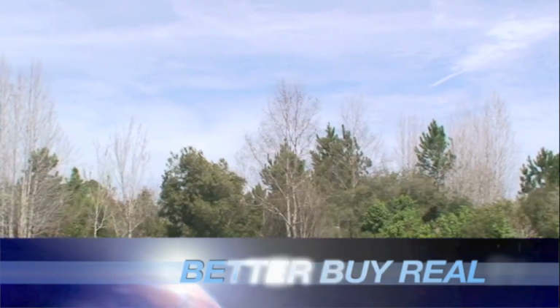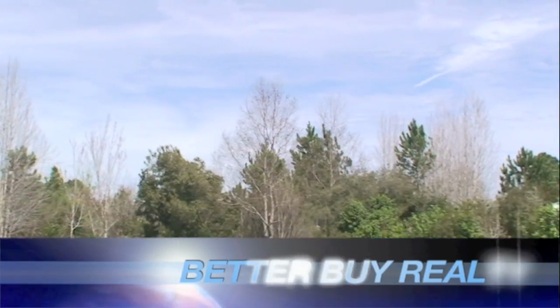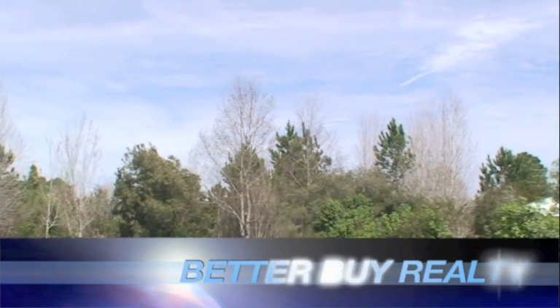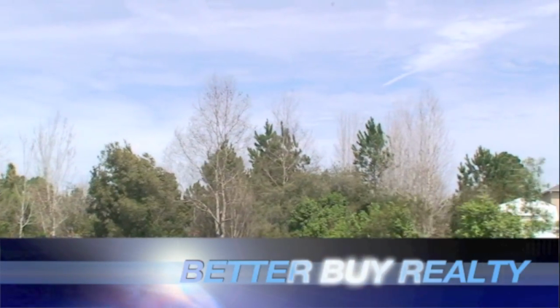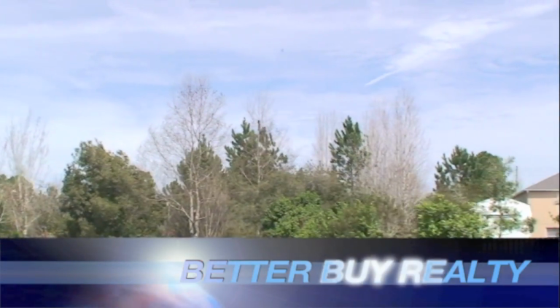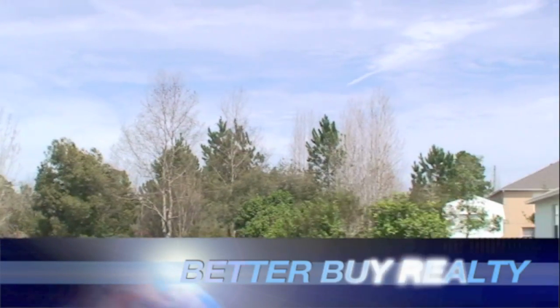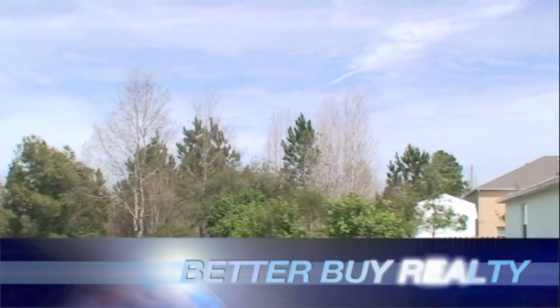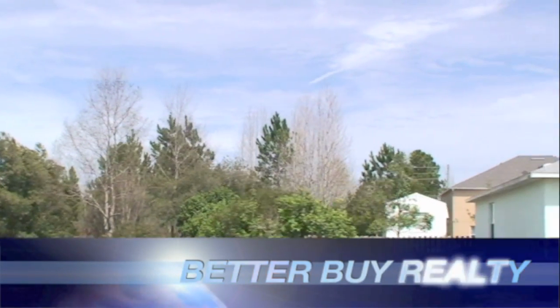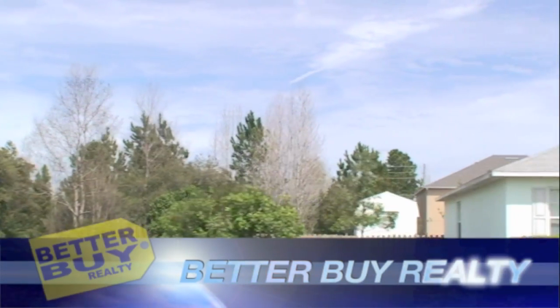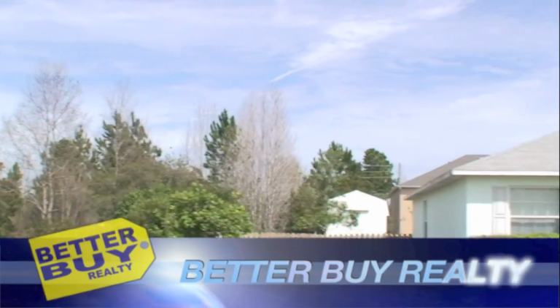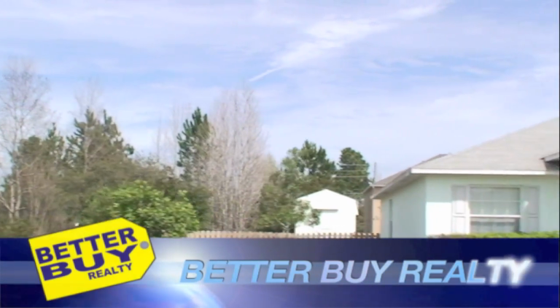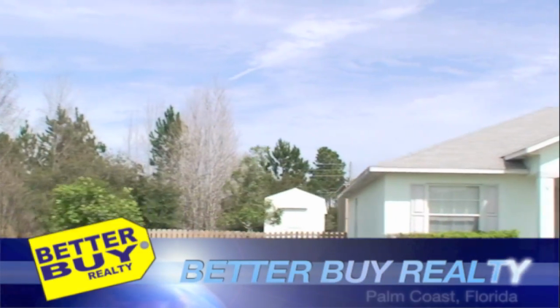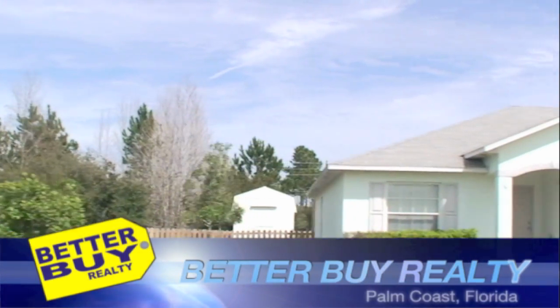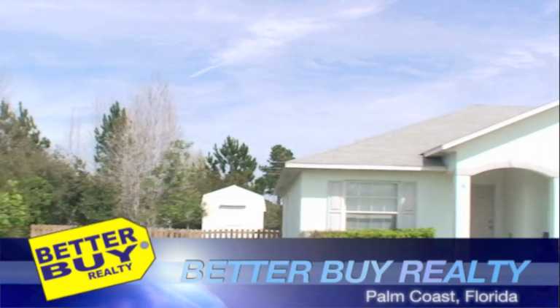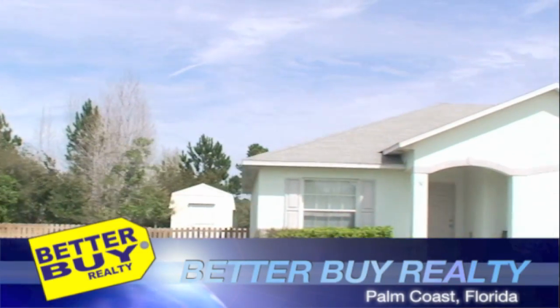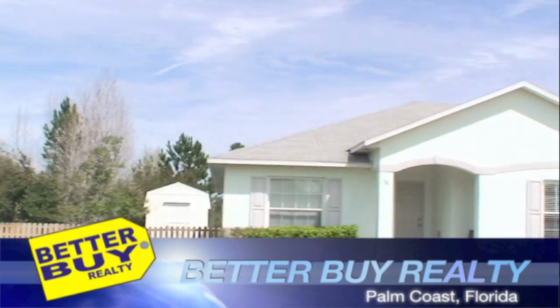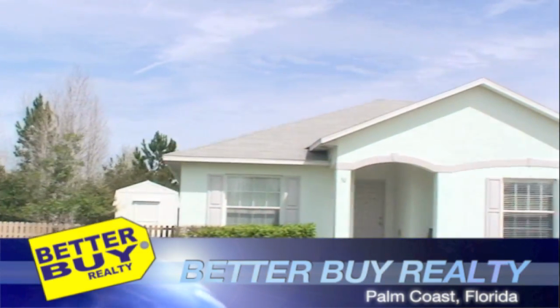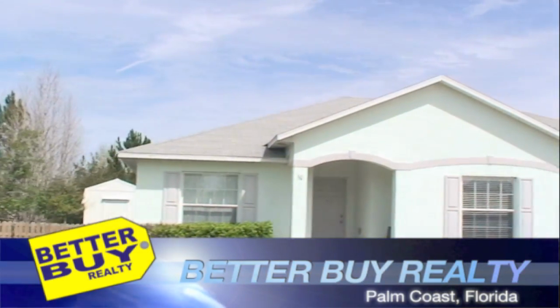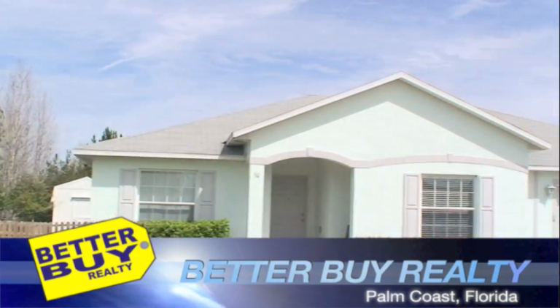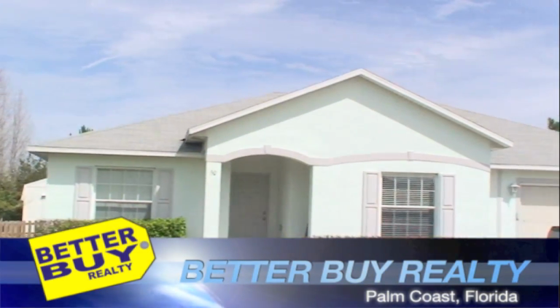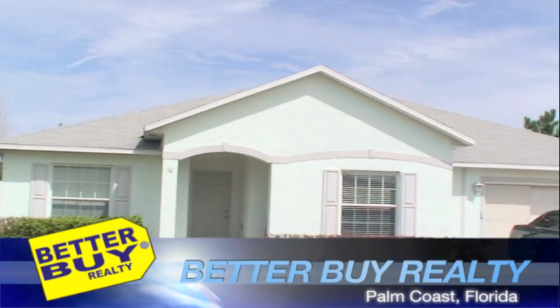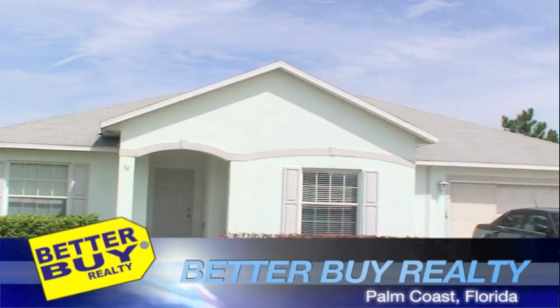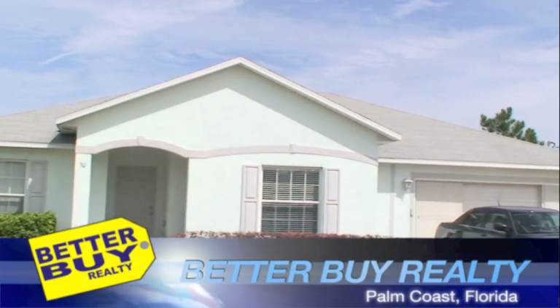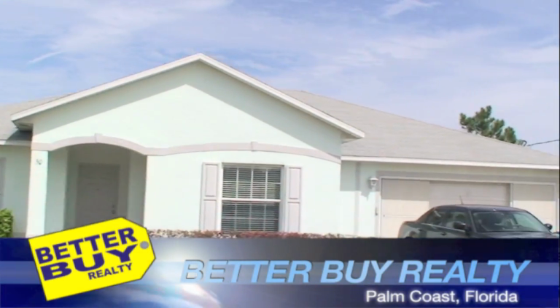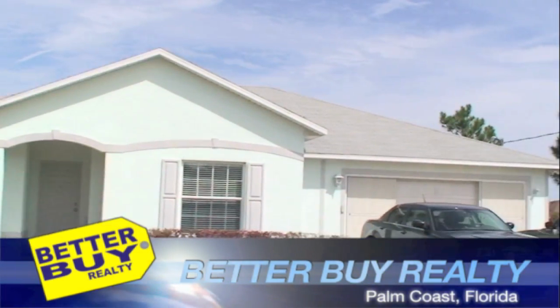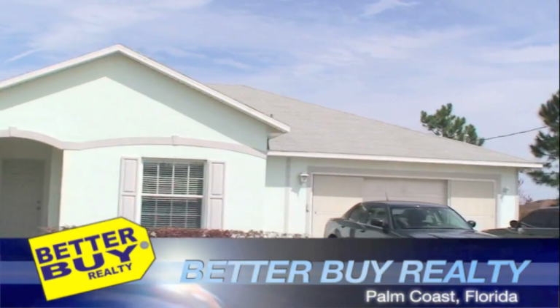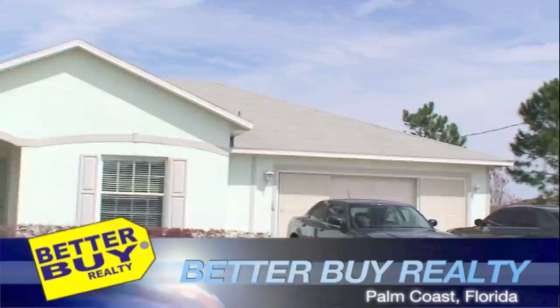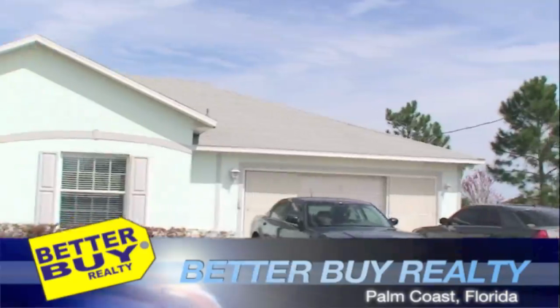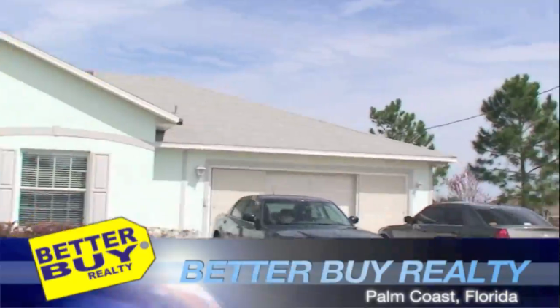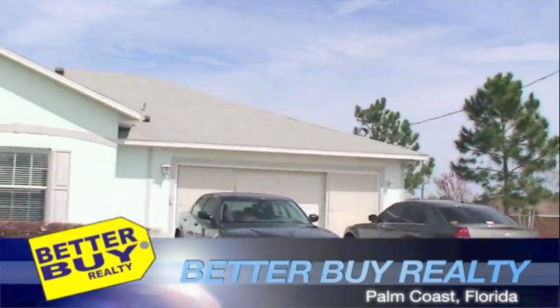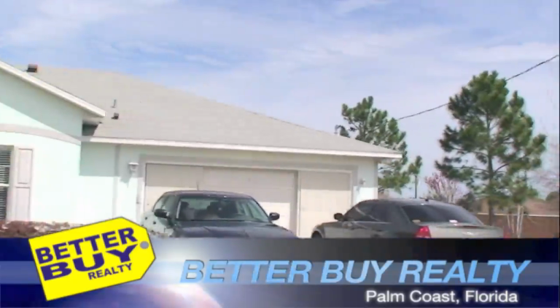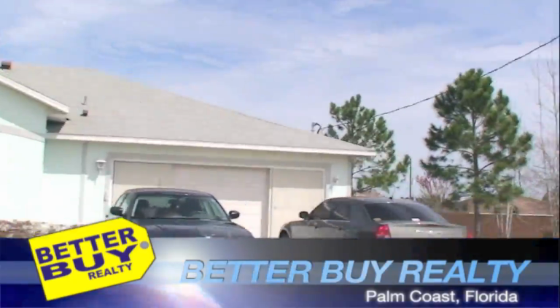Better Buy Realty proudly presents 44 Buttermilk Drive, Palm Coast, Florida.